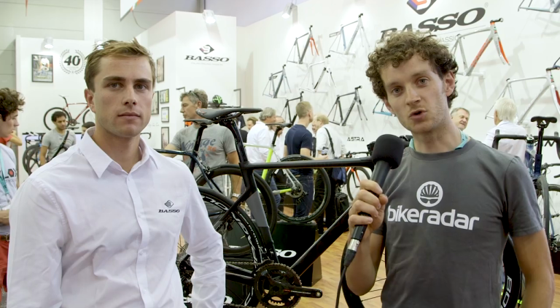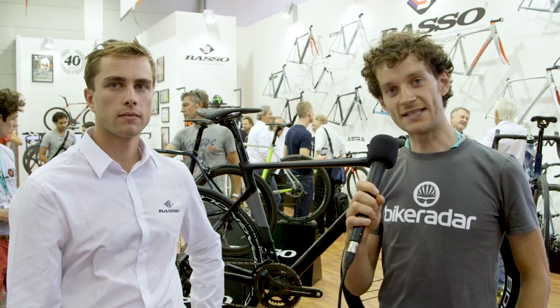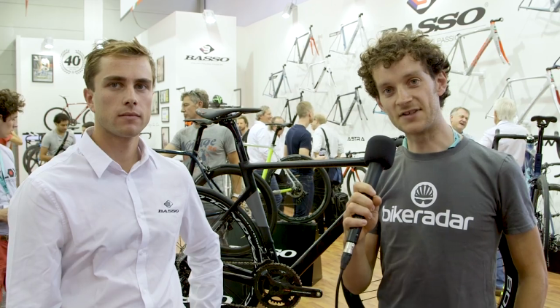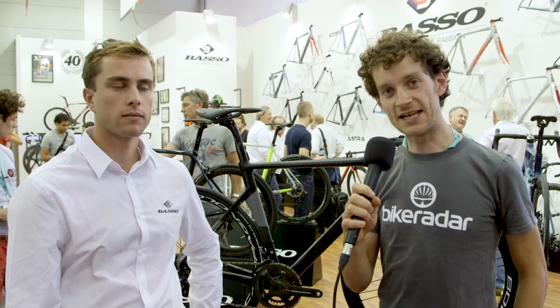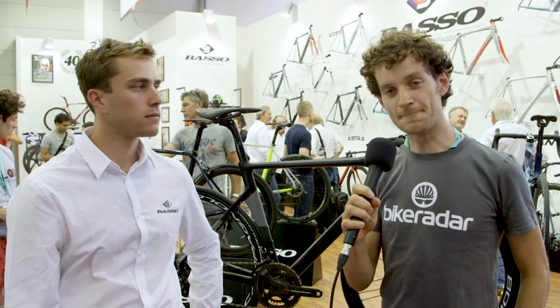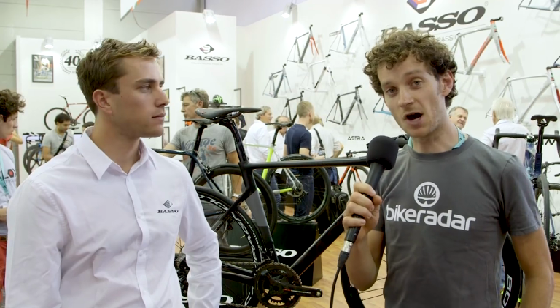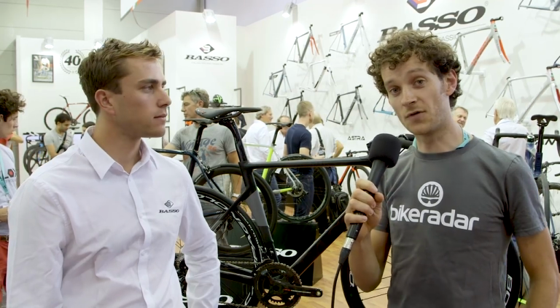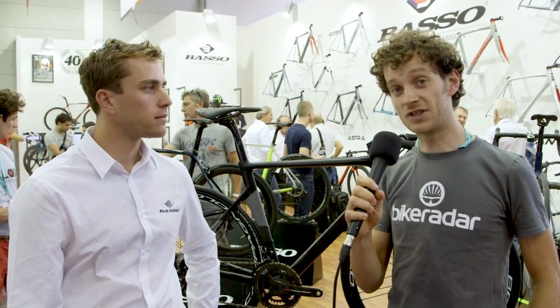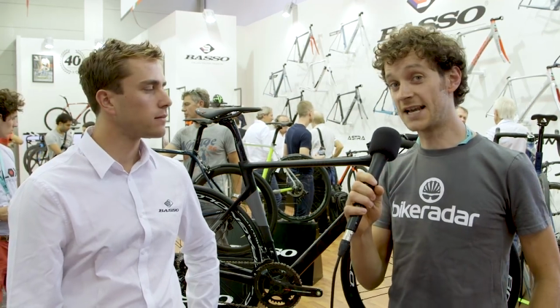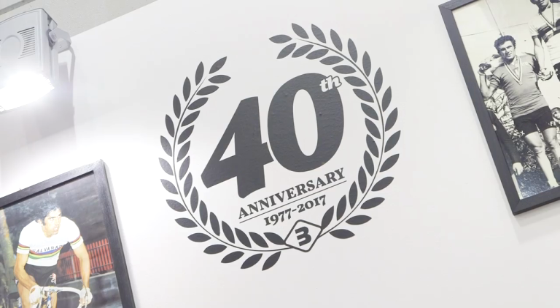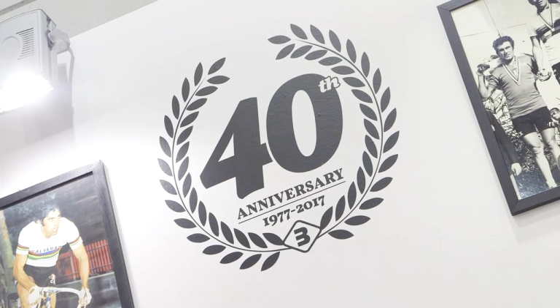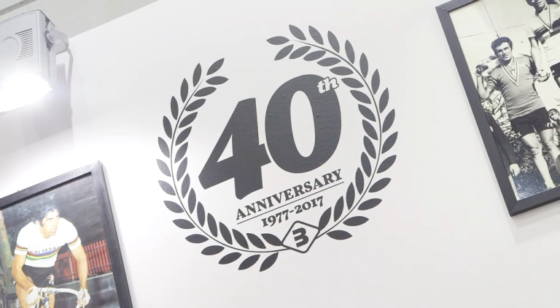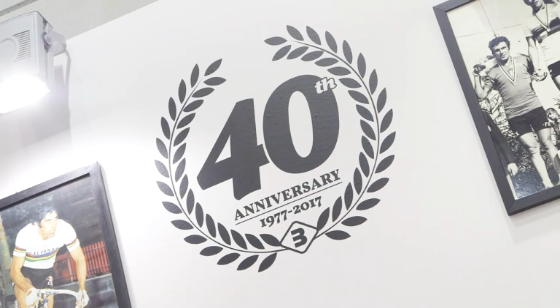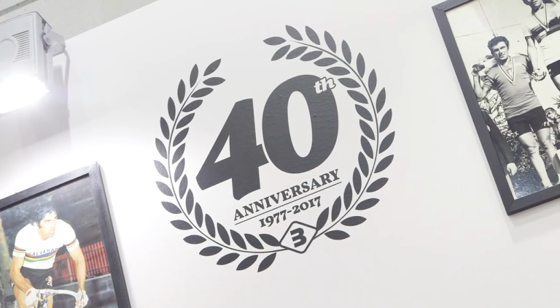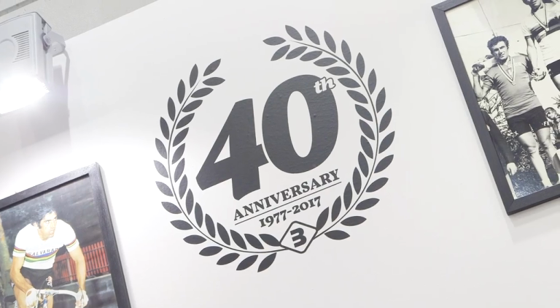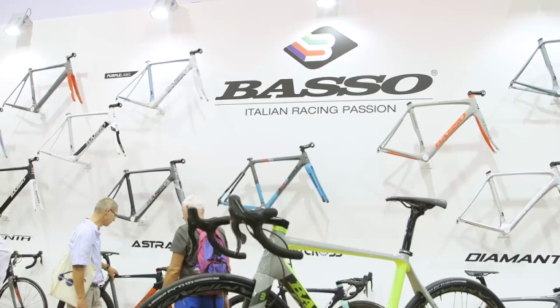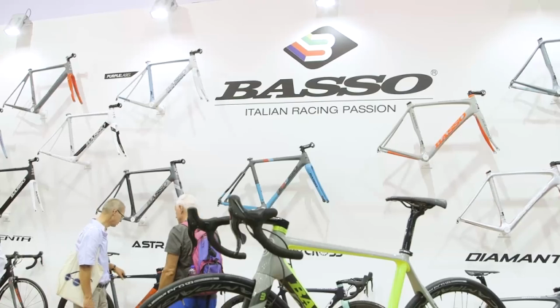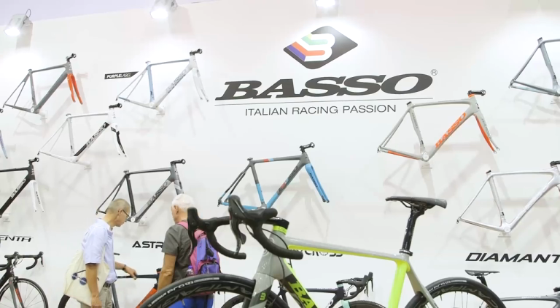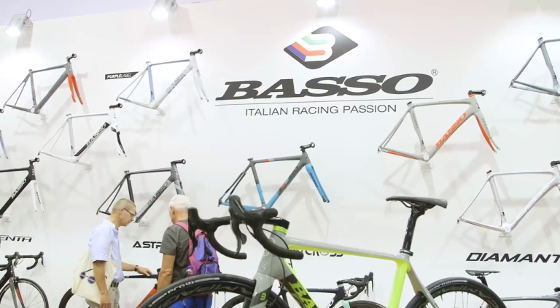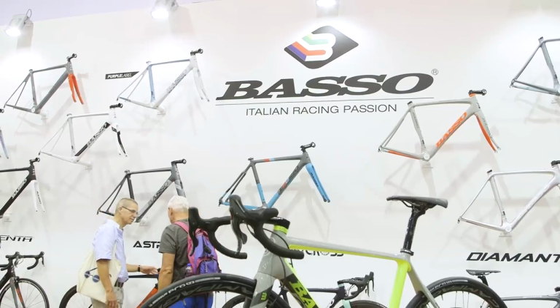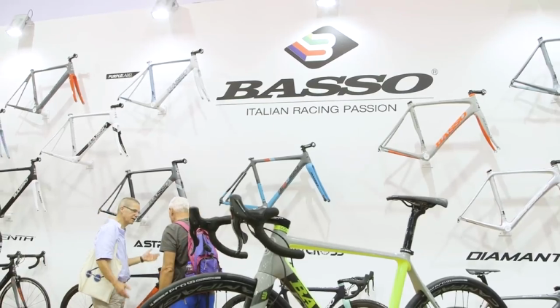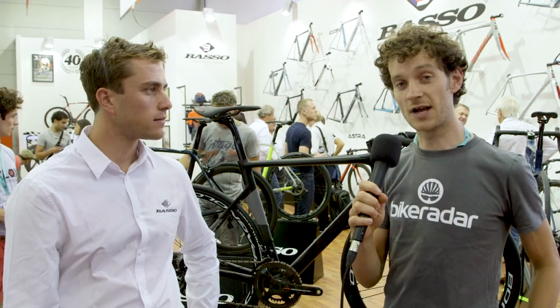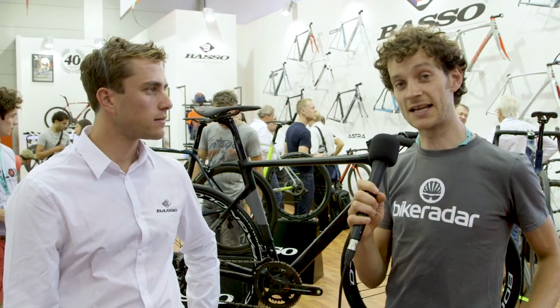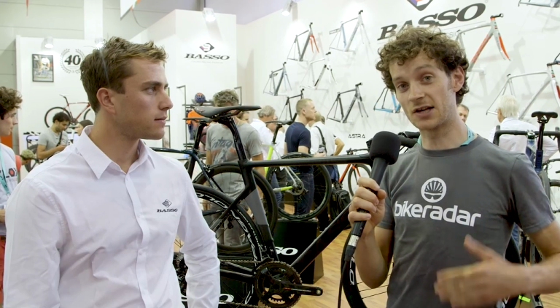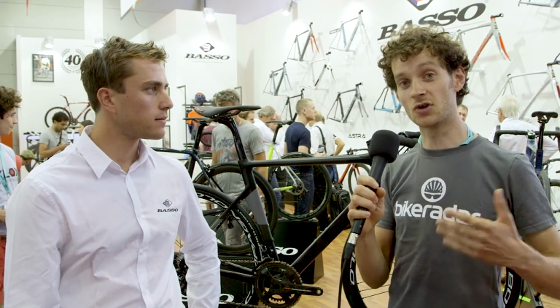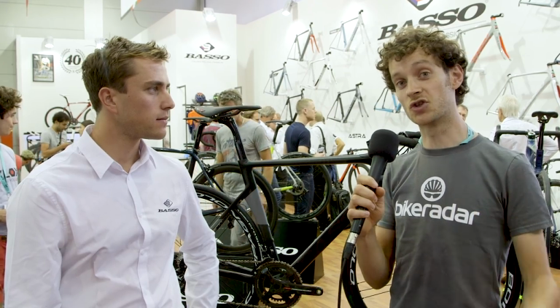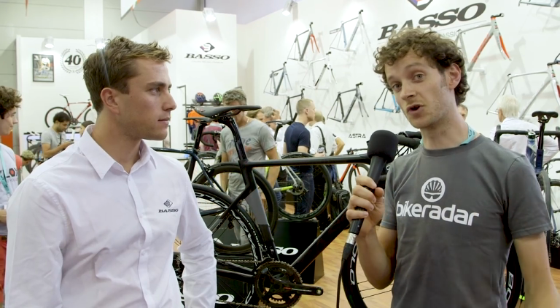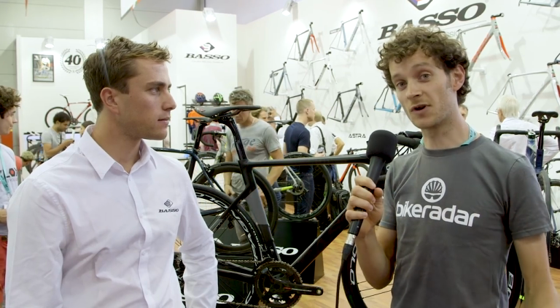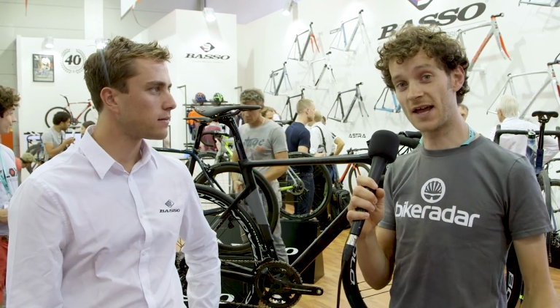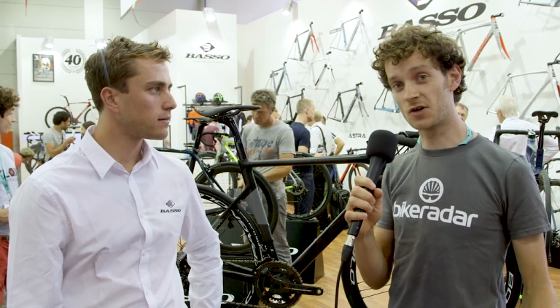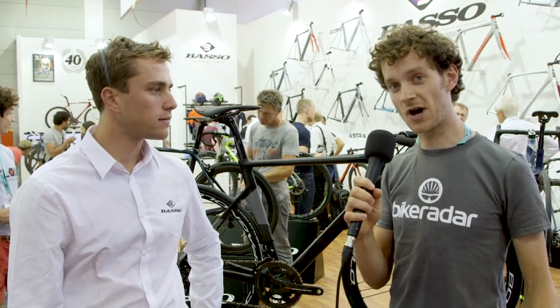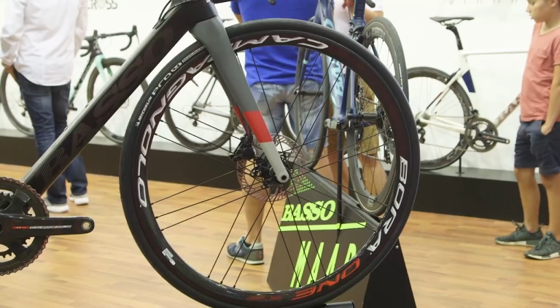2017 marked 40 years of Basso bikes. I'm here with Alessandro and he's going to talk us through one of their new bikes.